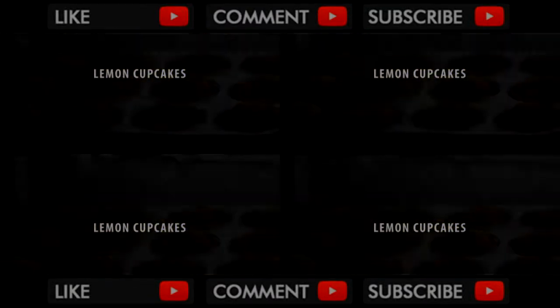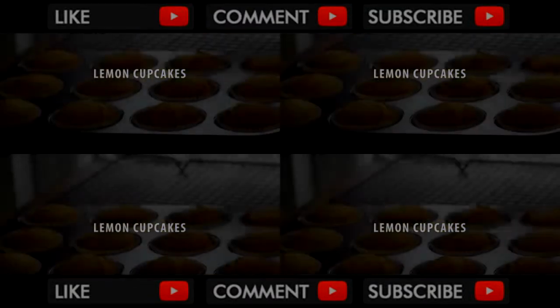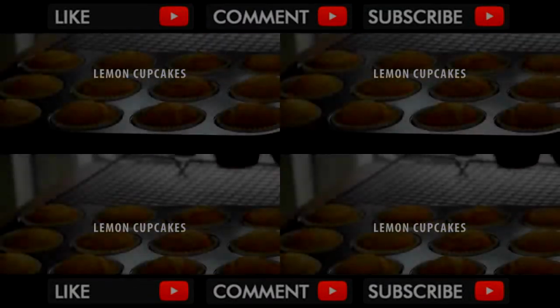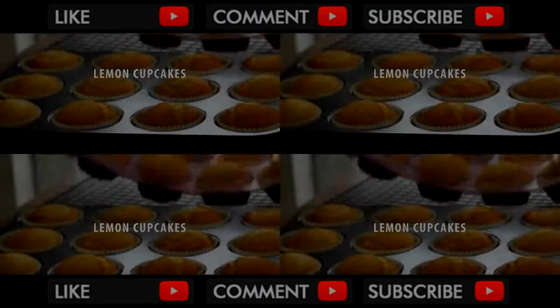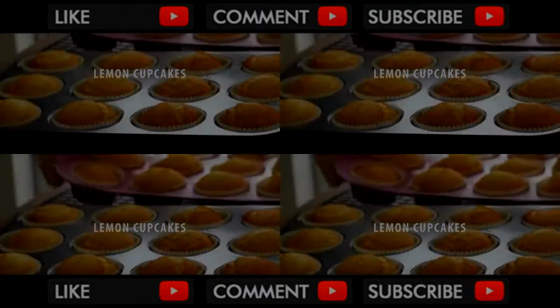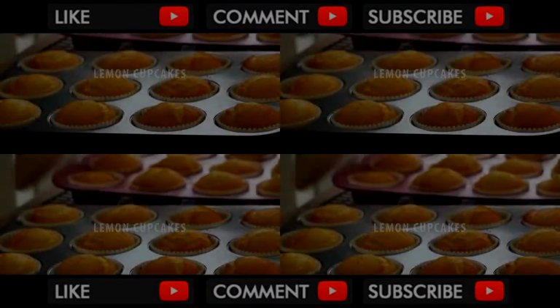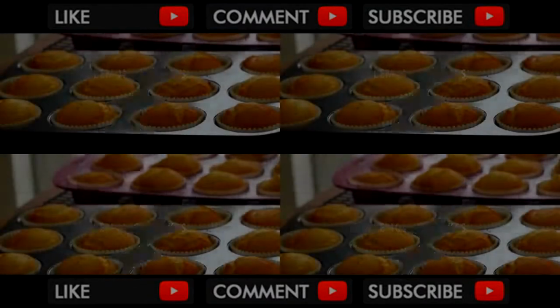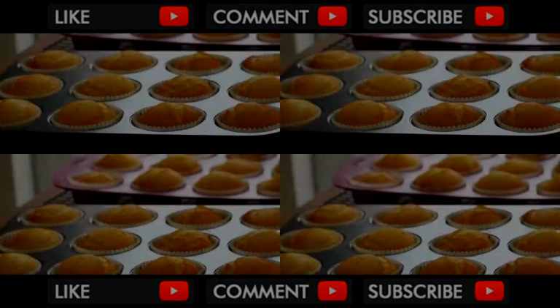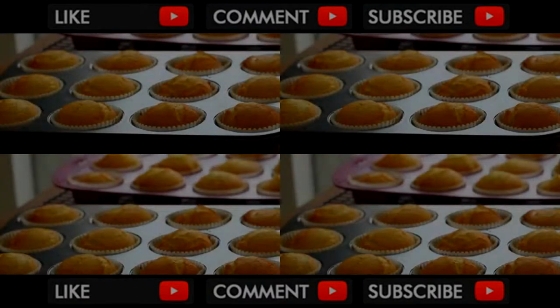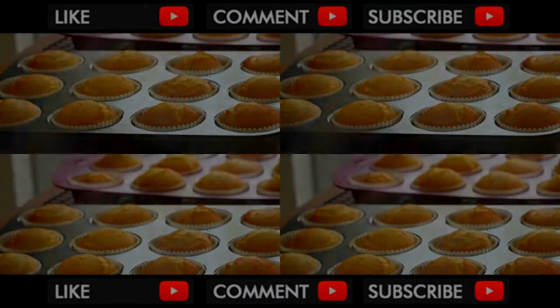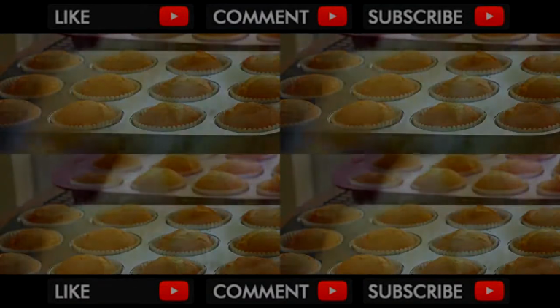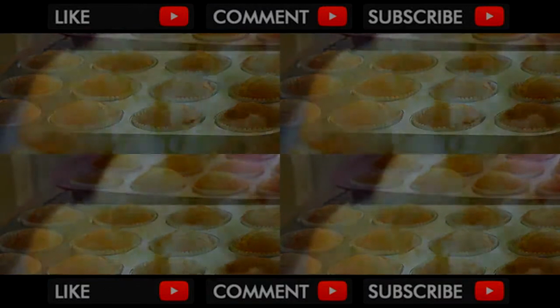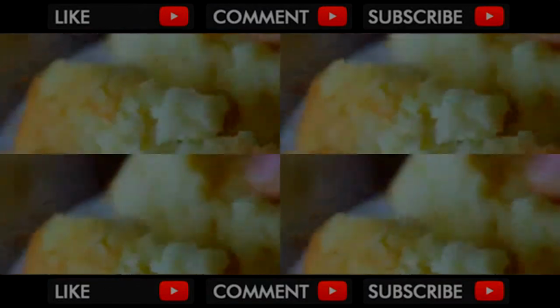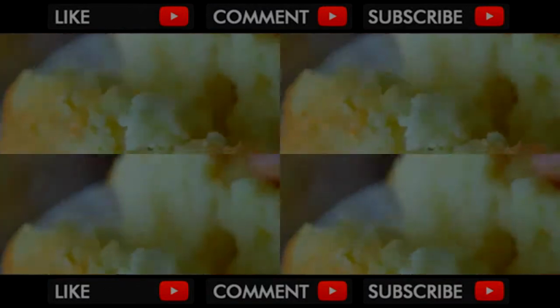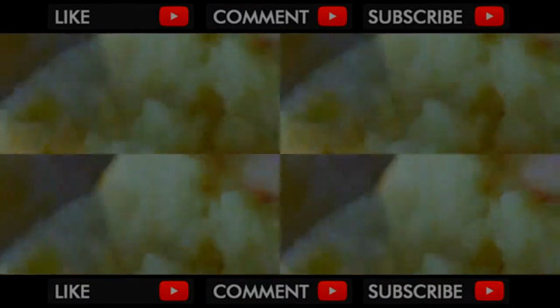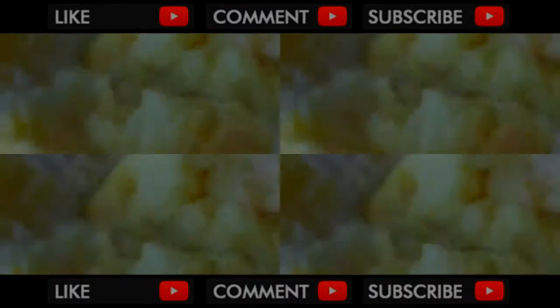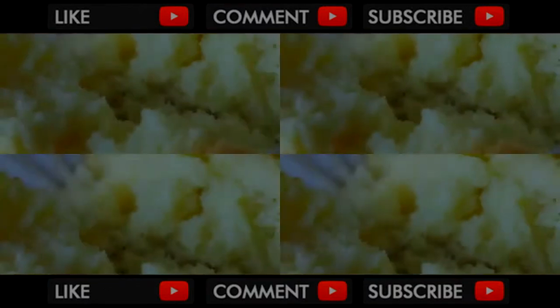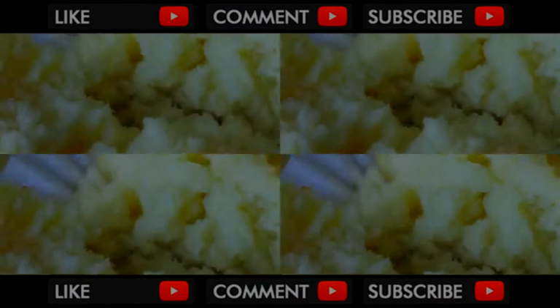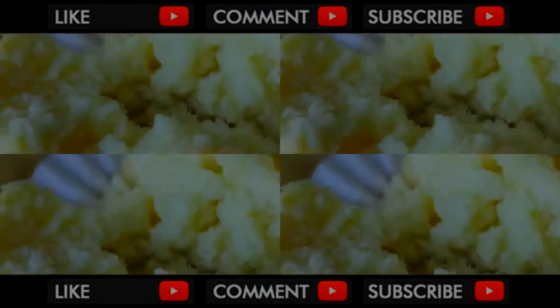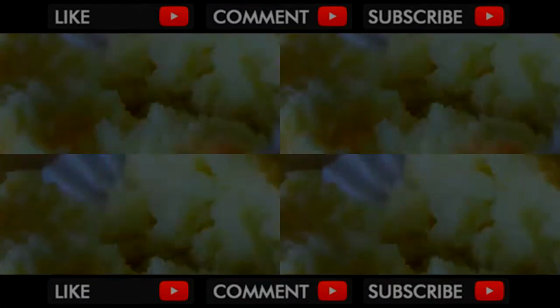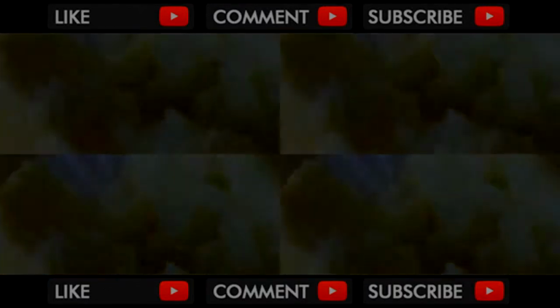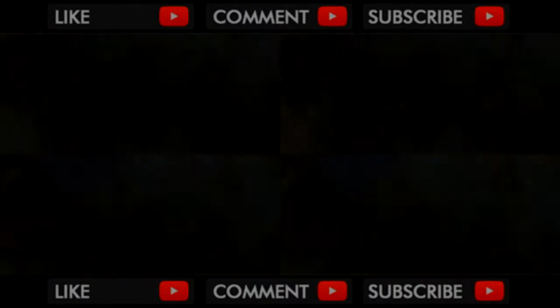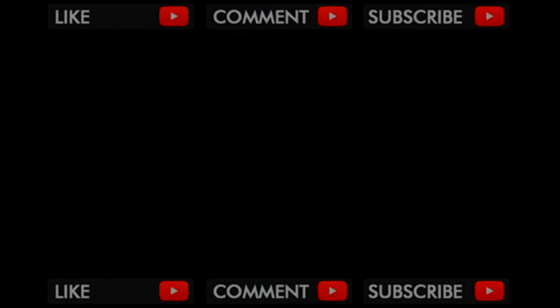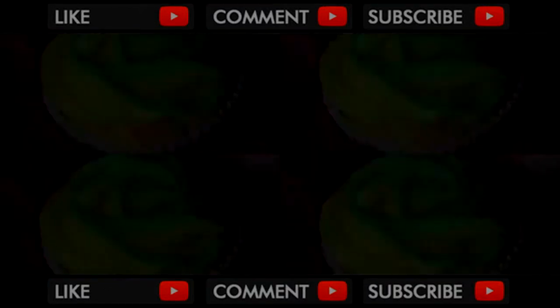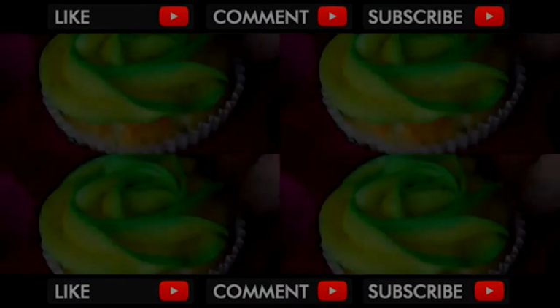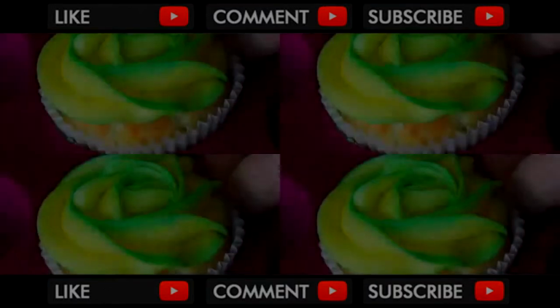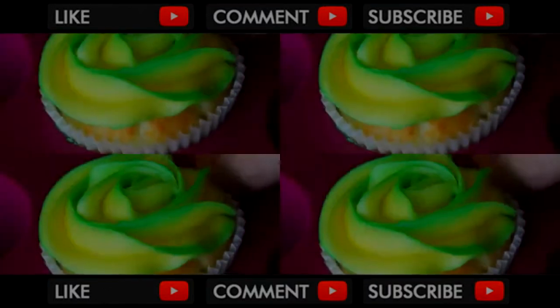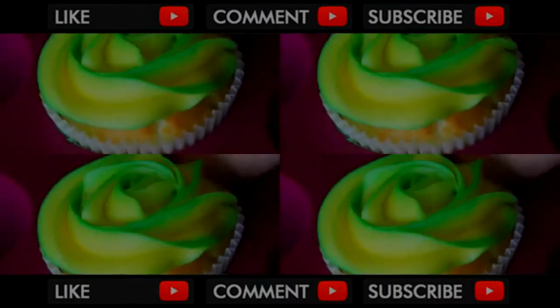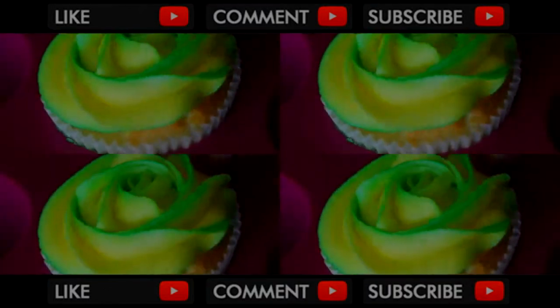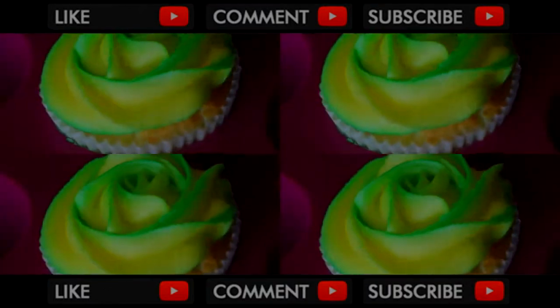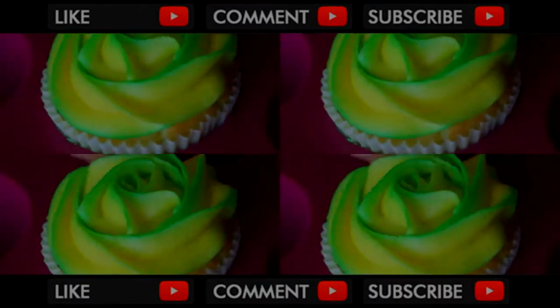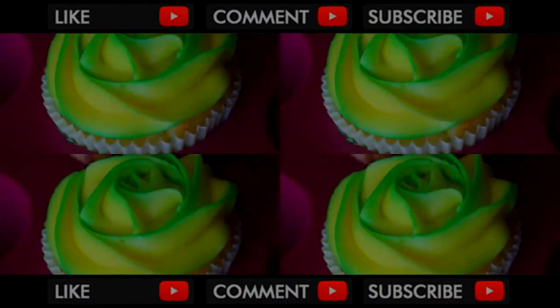Hi, I'm Eugenie. Today I'm making delicious lemon cupcakes. The buttercream frosting recipe will be in a separate video.